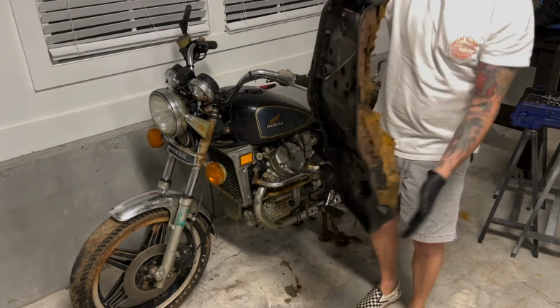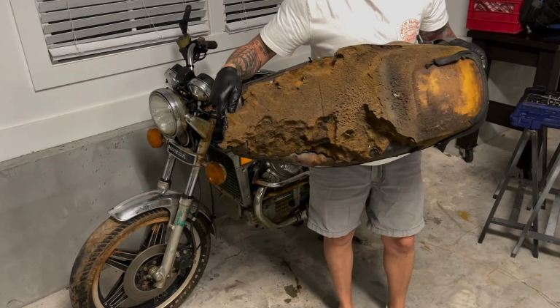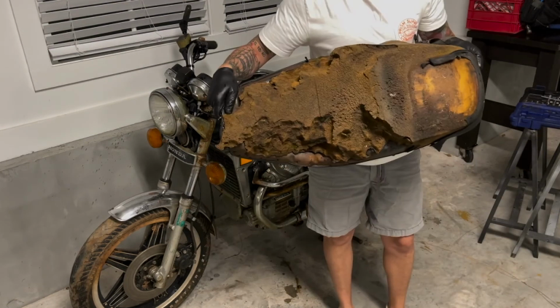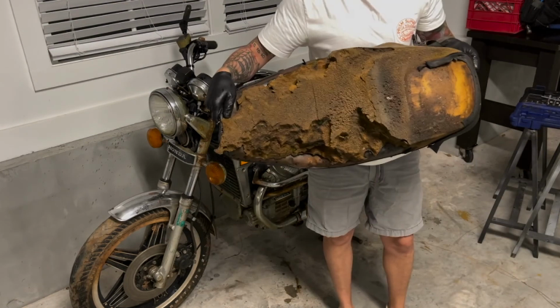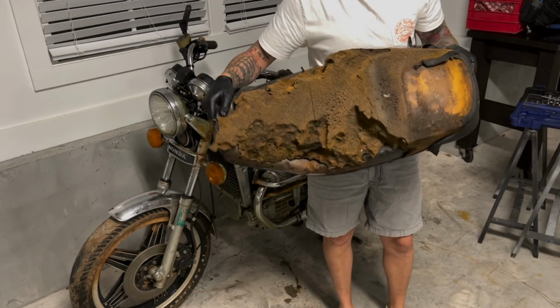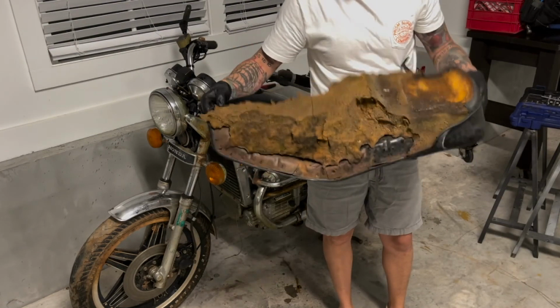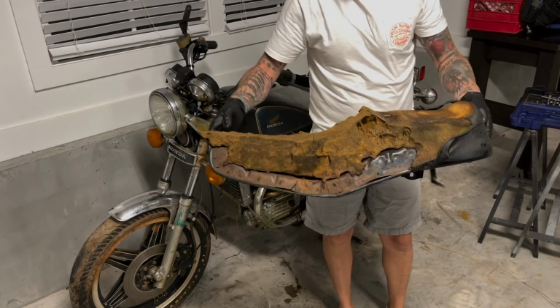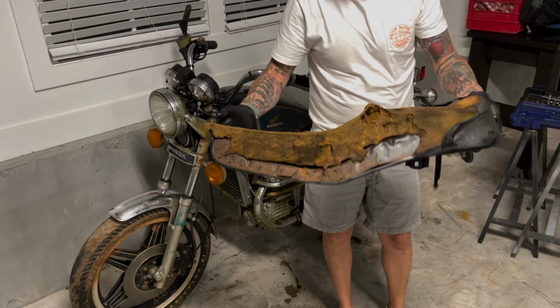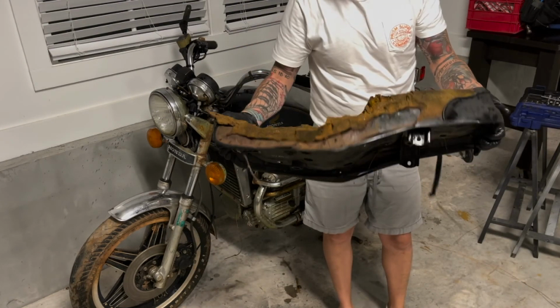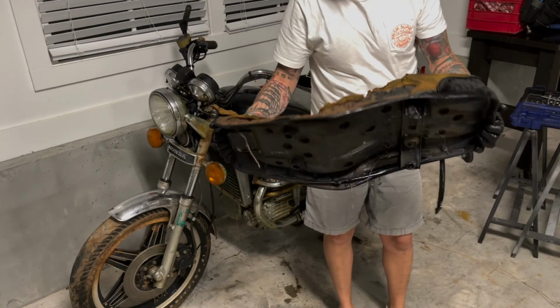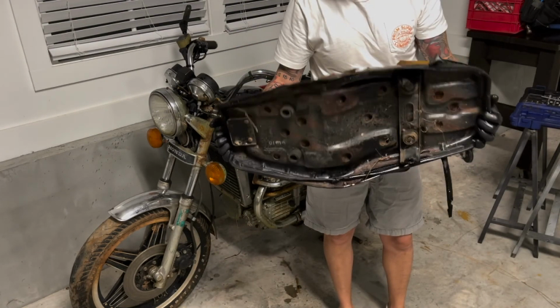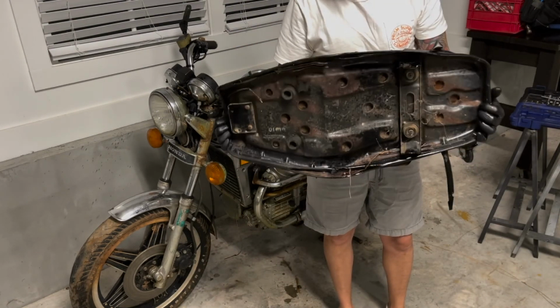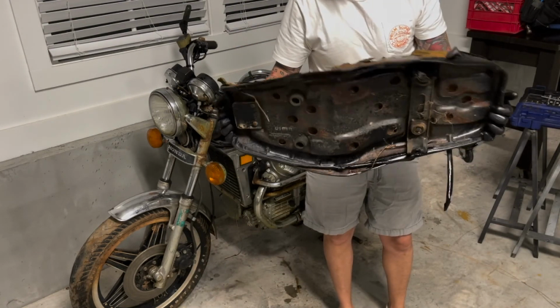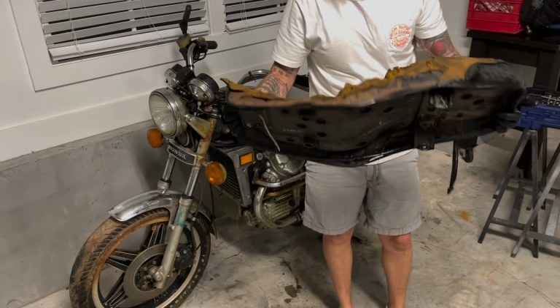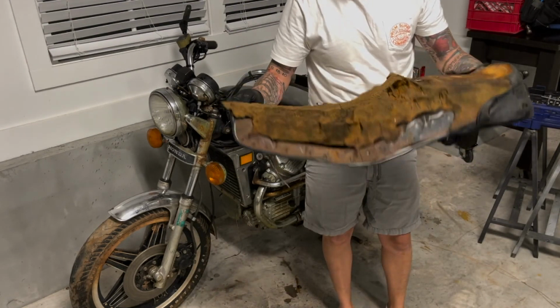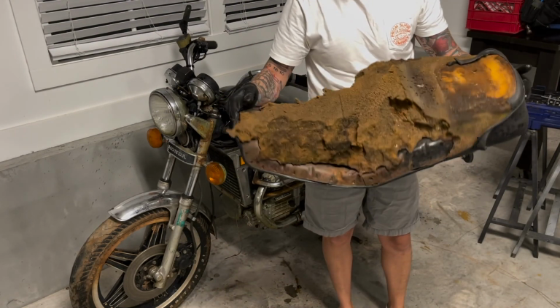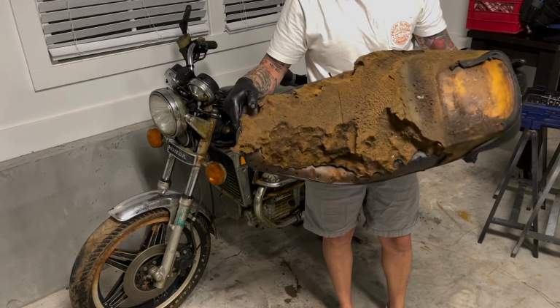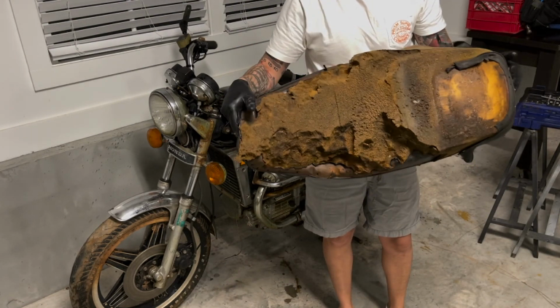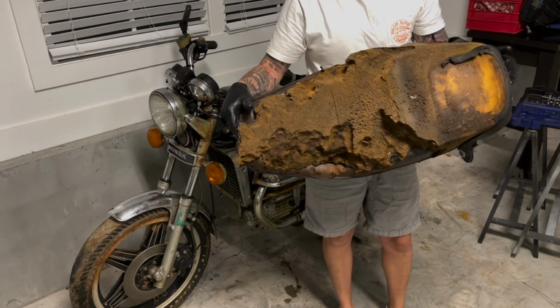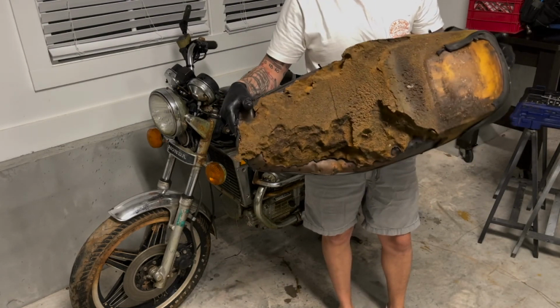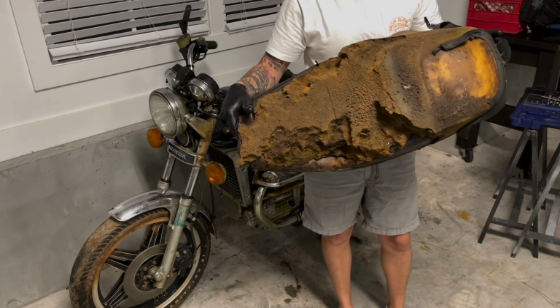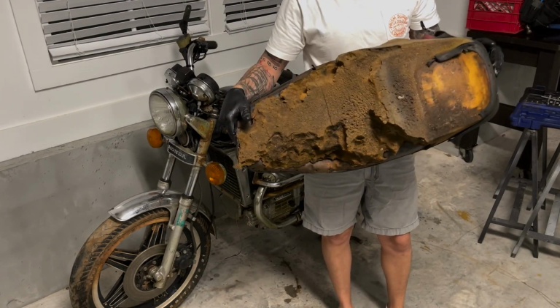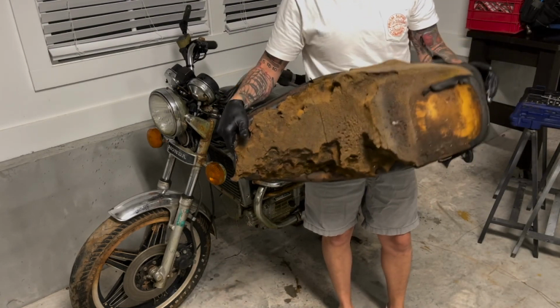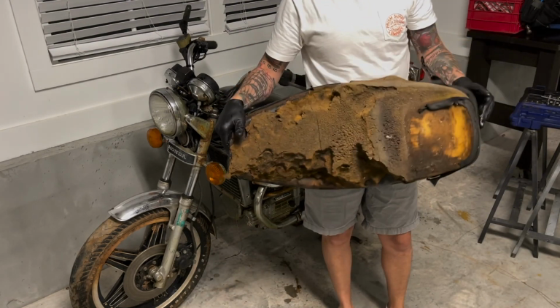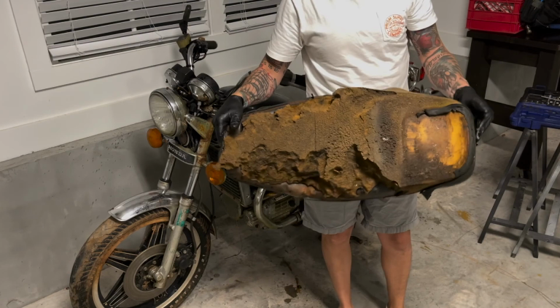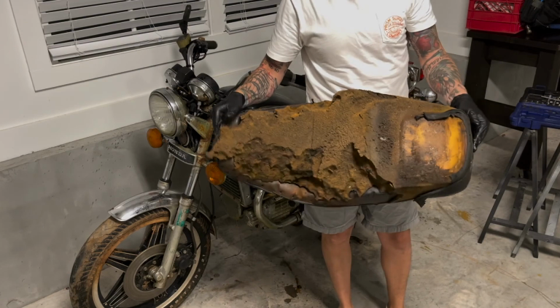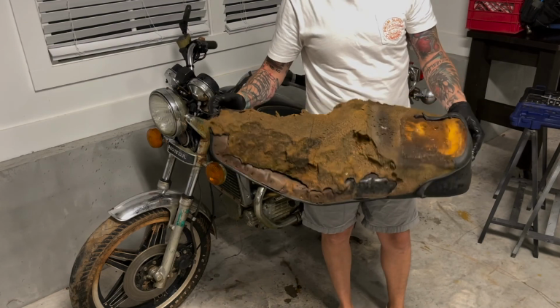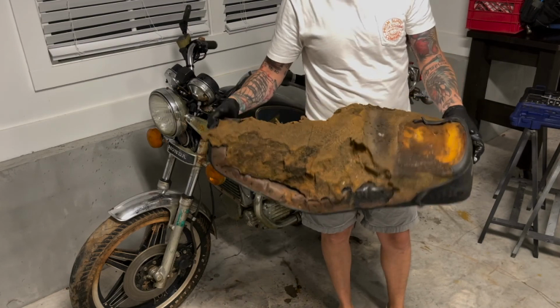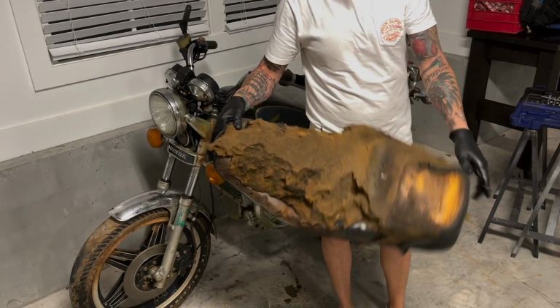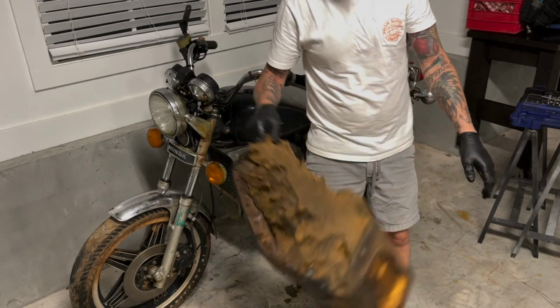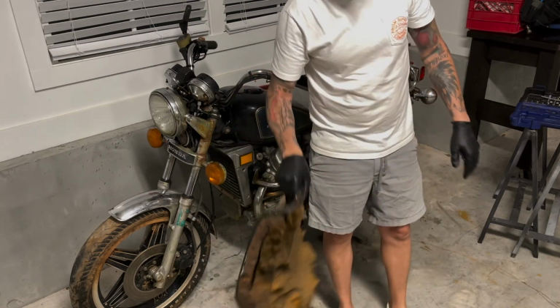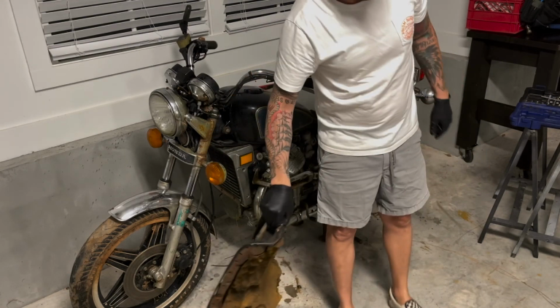This thing has seen better days — it's got to go. You can't fix this. Time to get something lighter and newer.